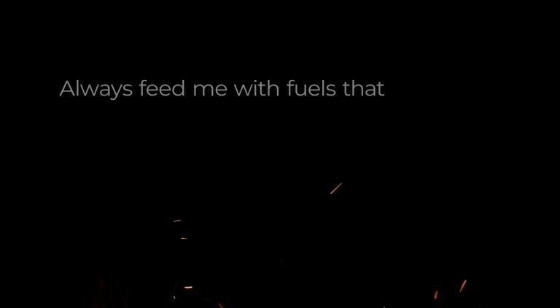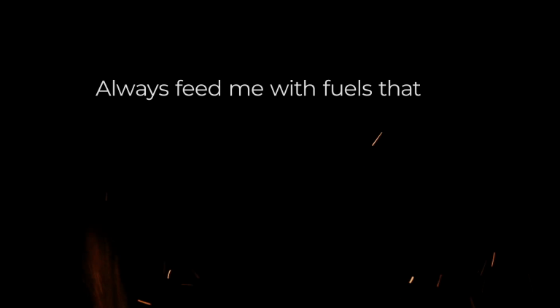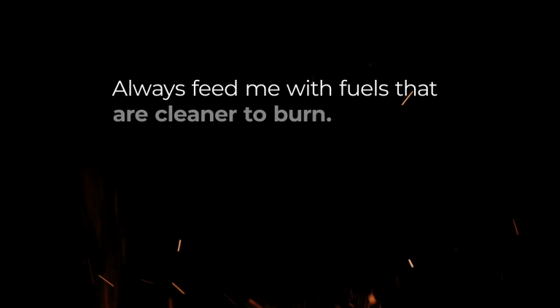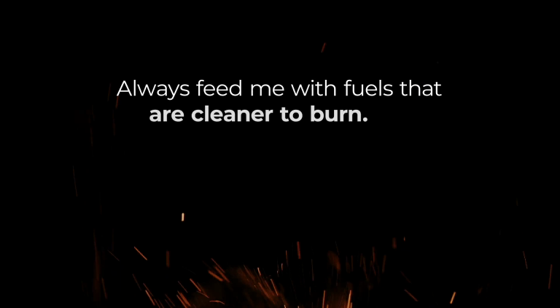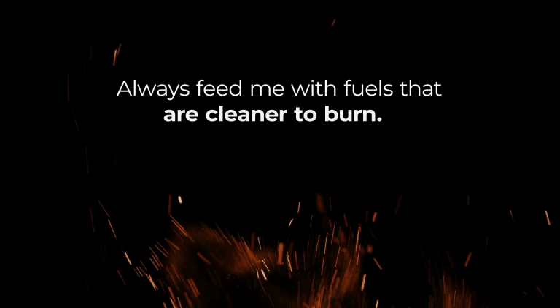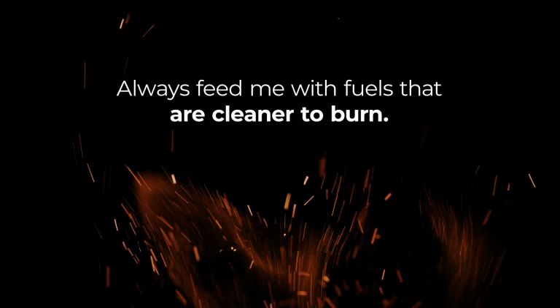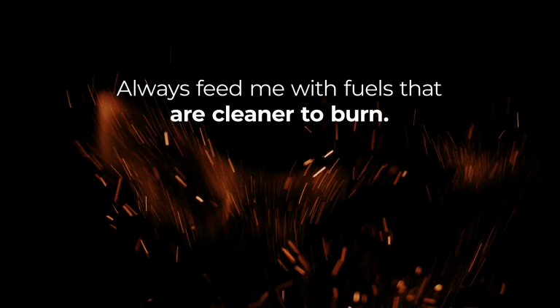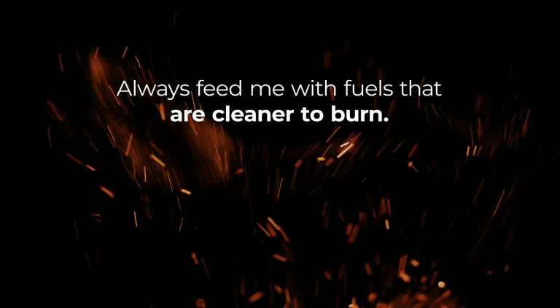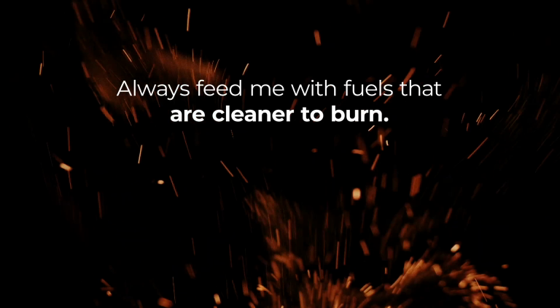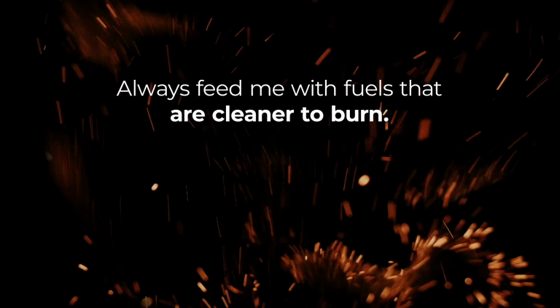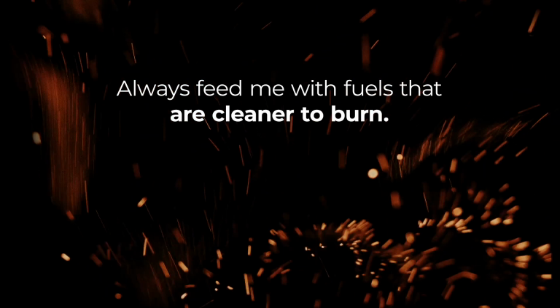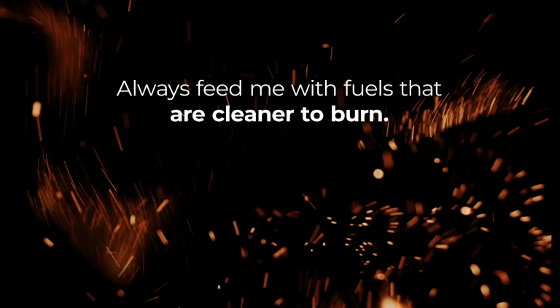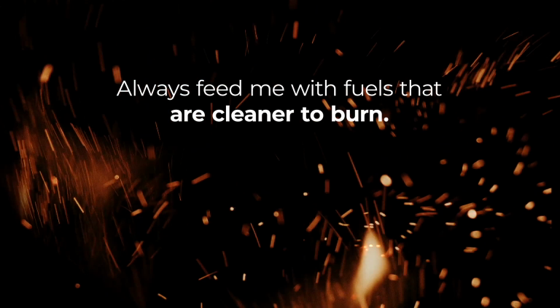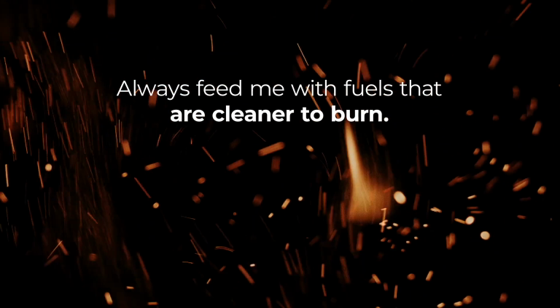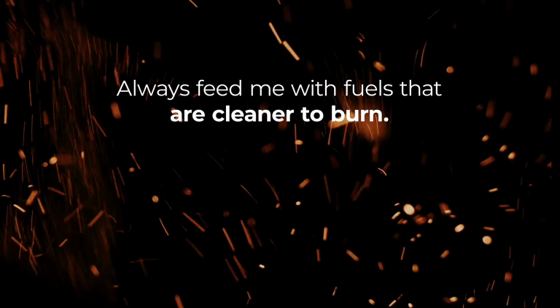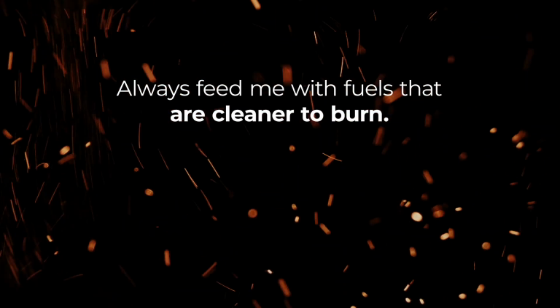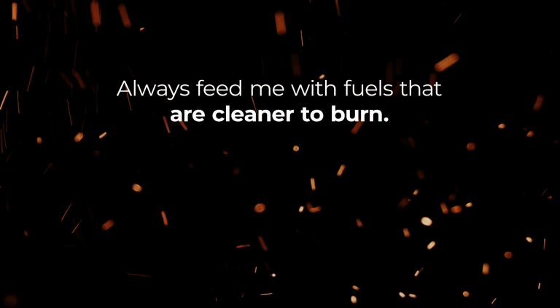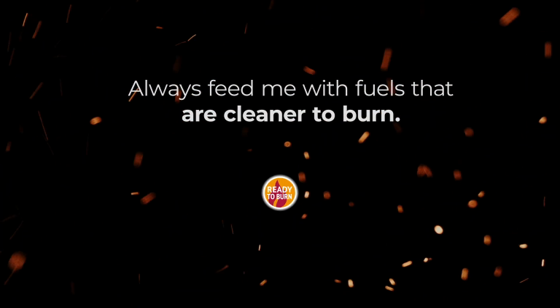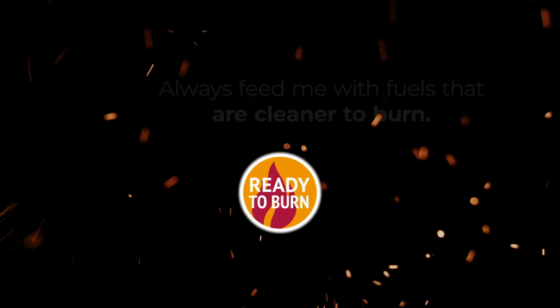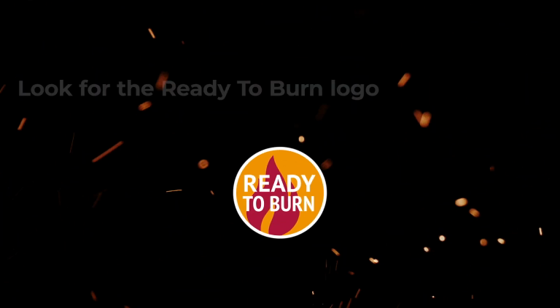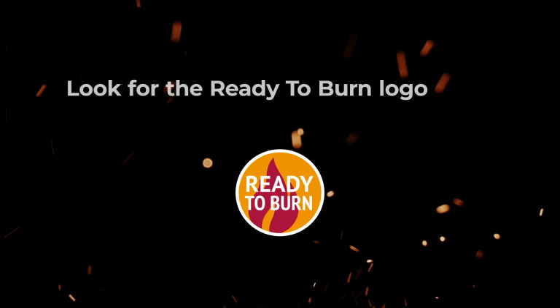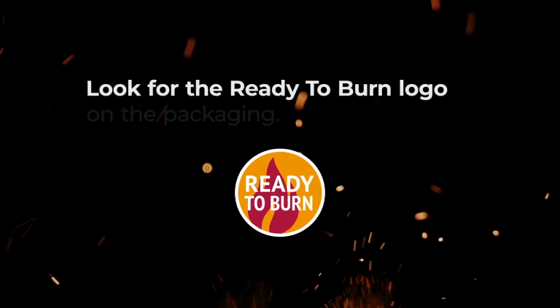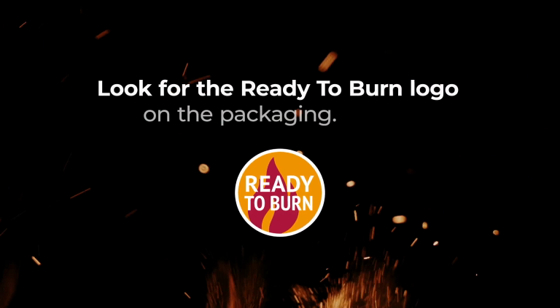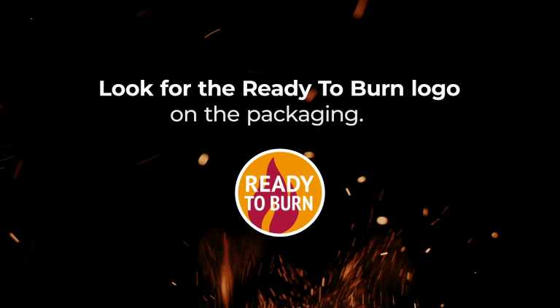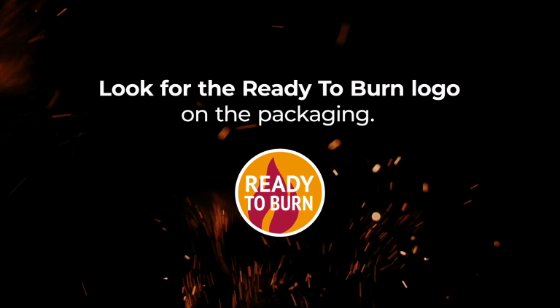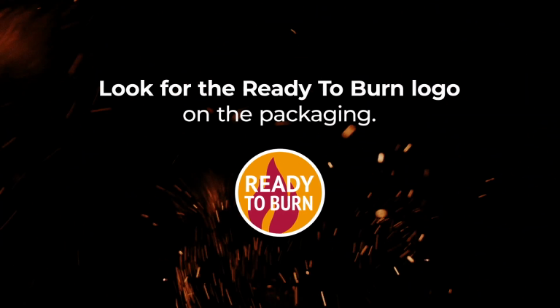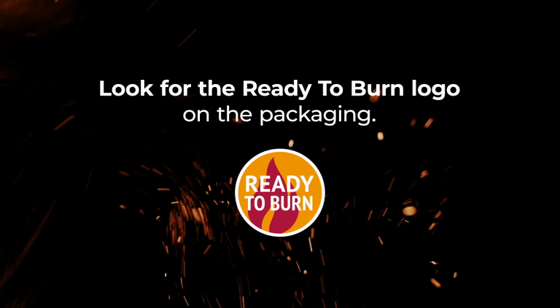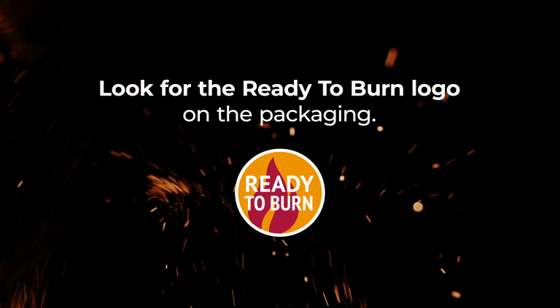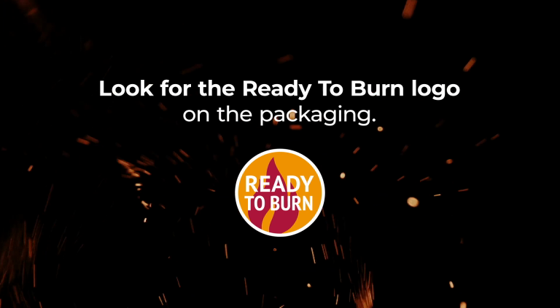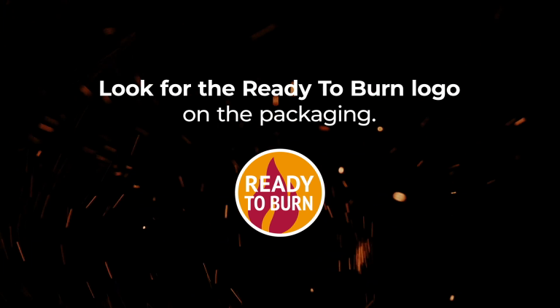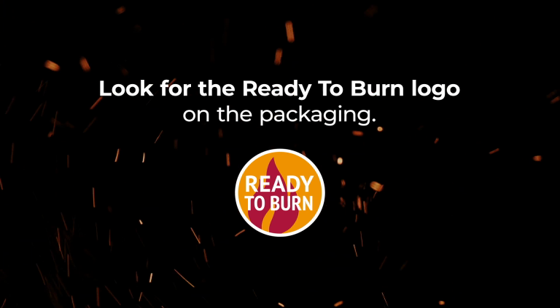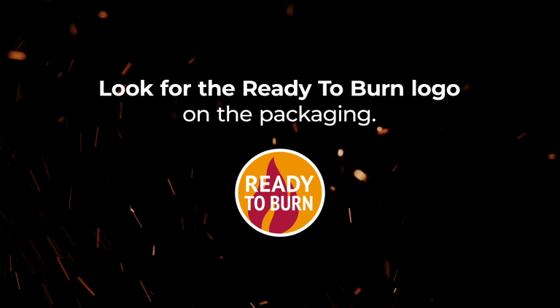Always feed me with fuels that are cleaner to burn. Look for the ready to burn logo on the packaging.